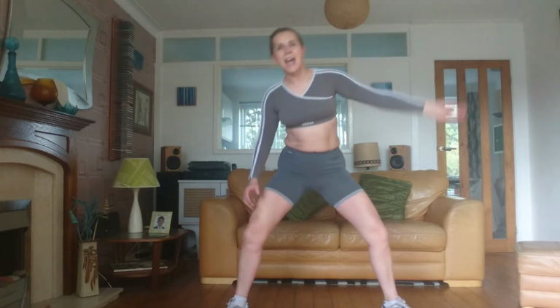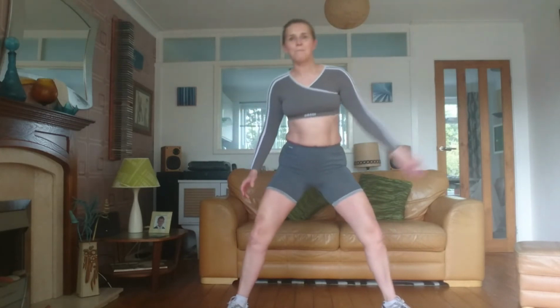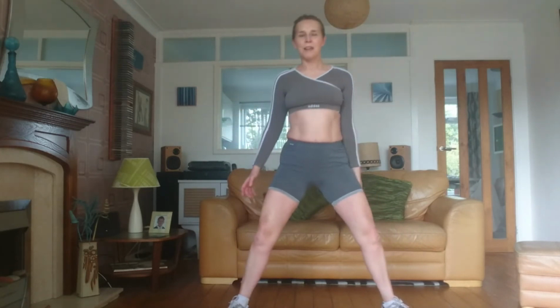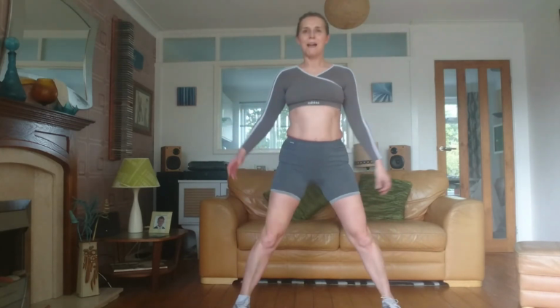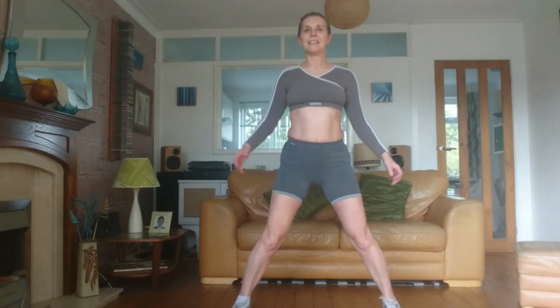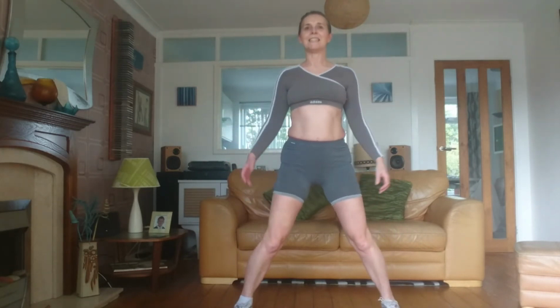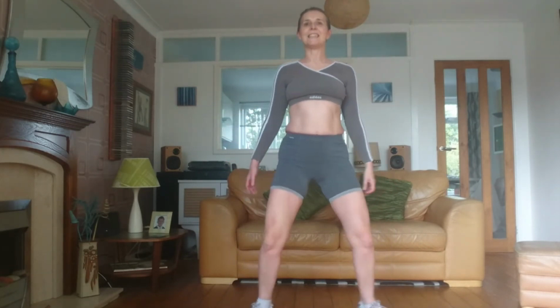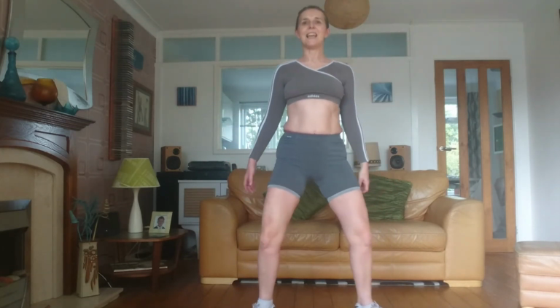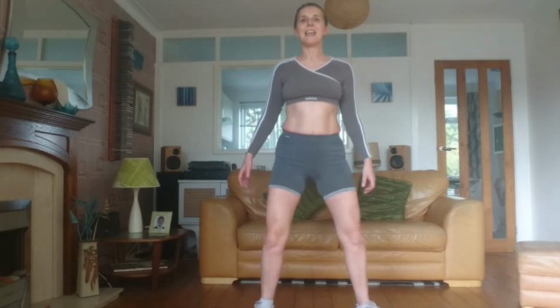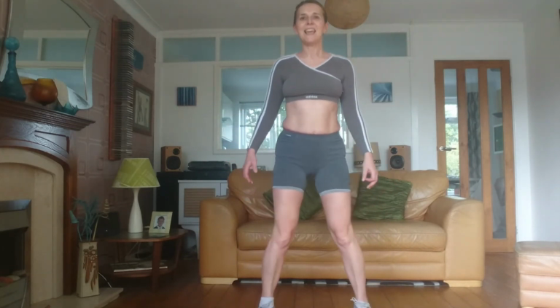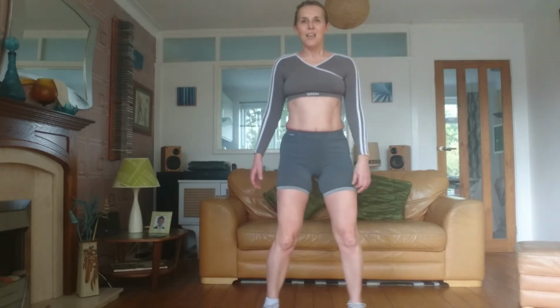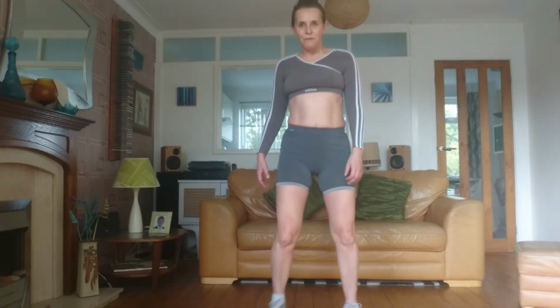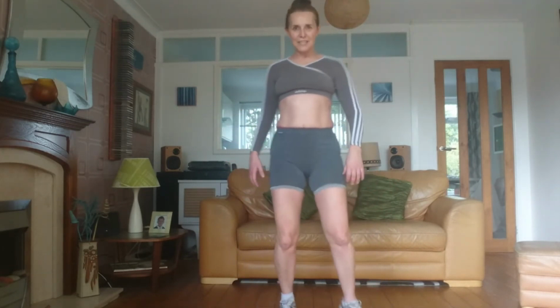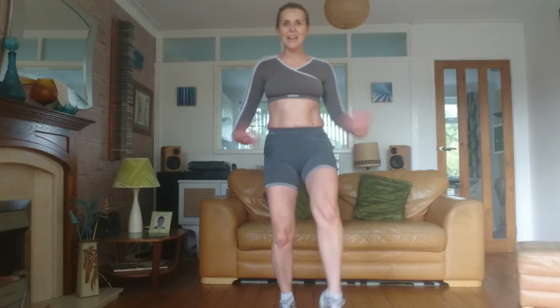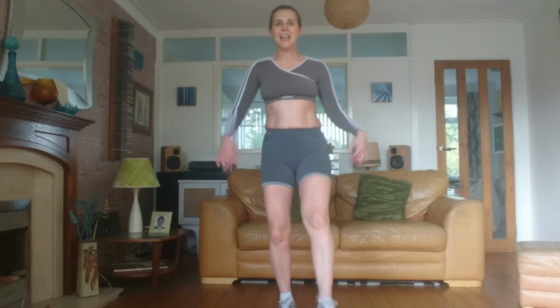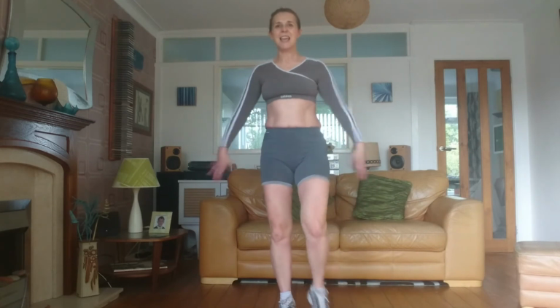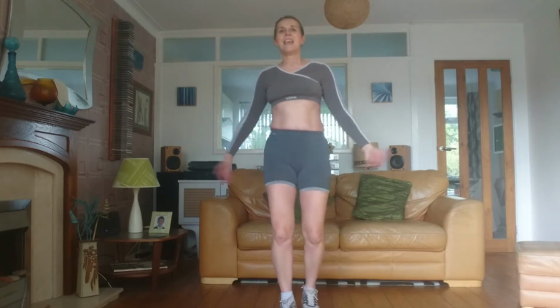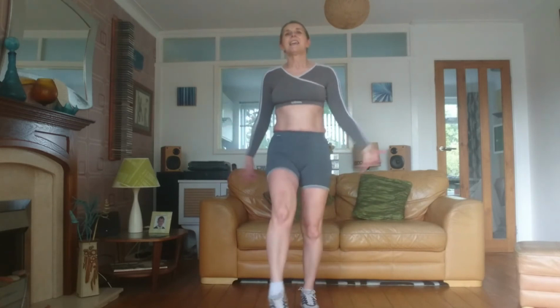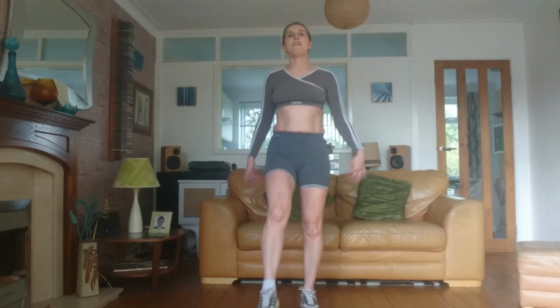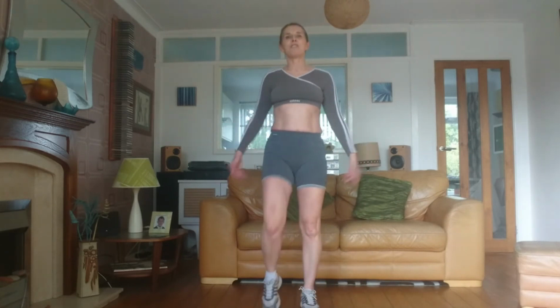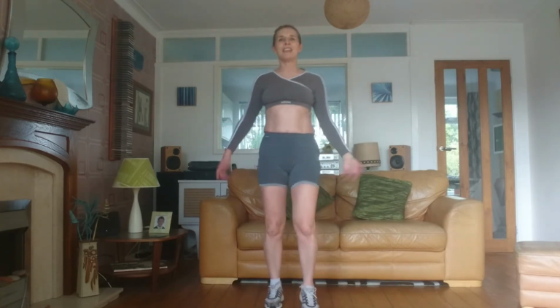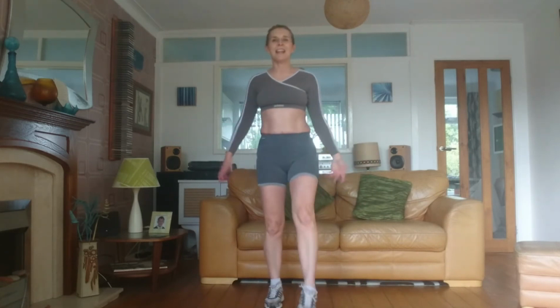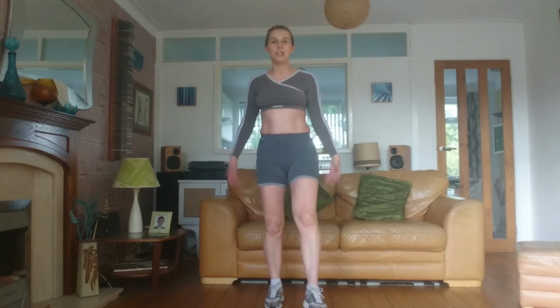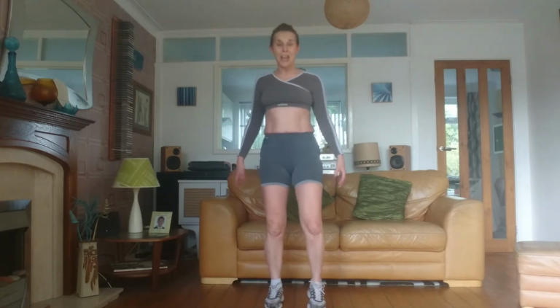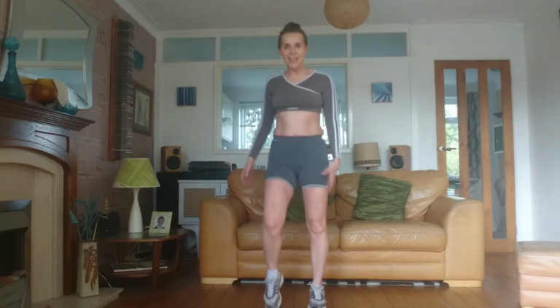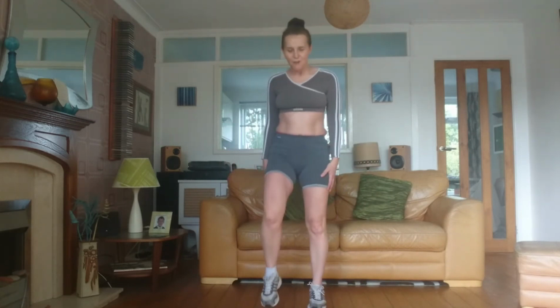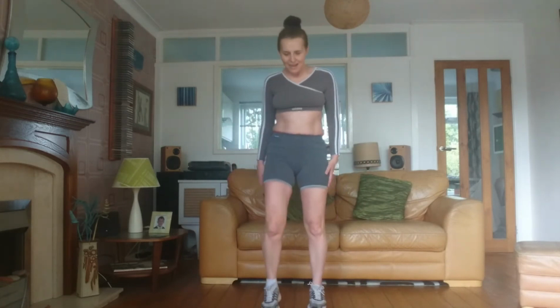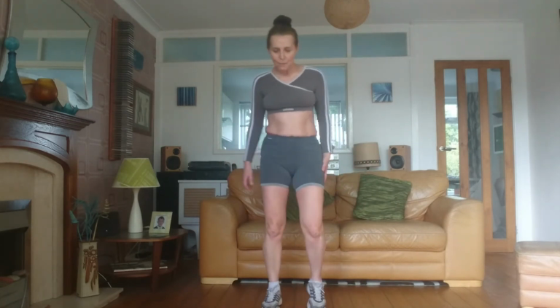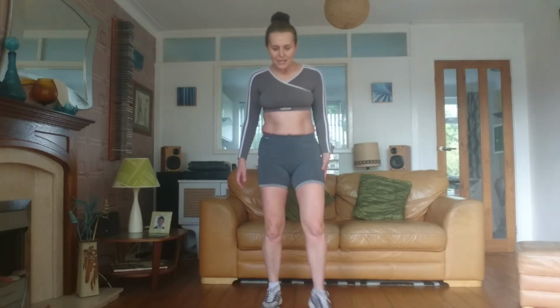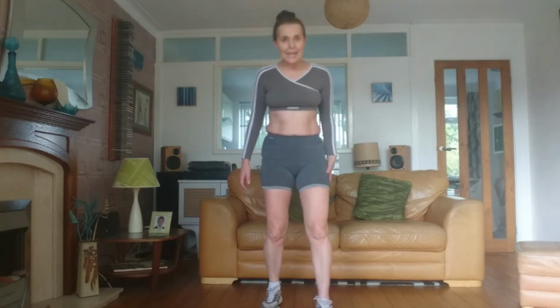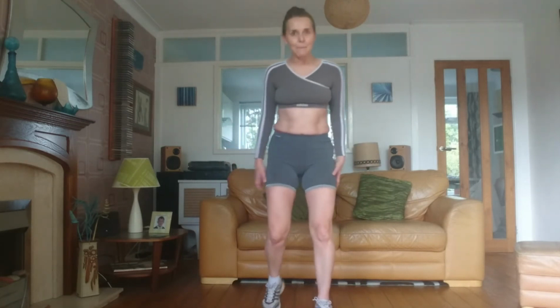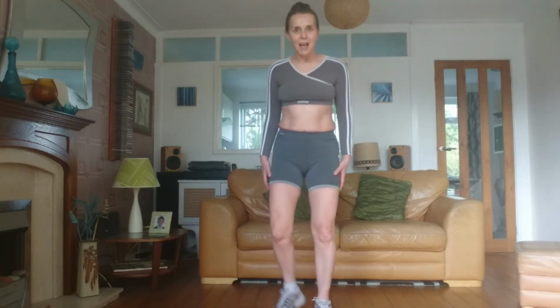And bring it back and zigzag your feet in. Give everything a little shake. Now we're going to tap behind.